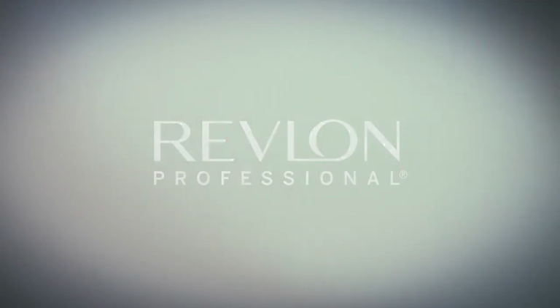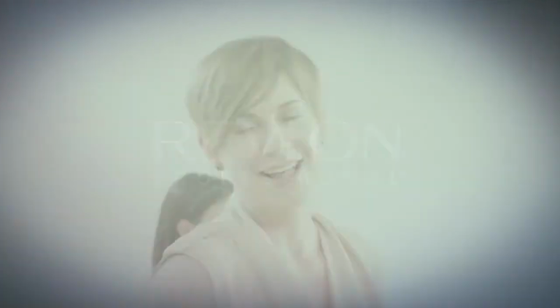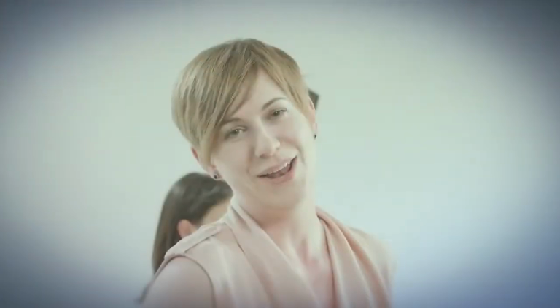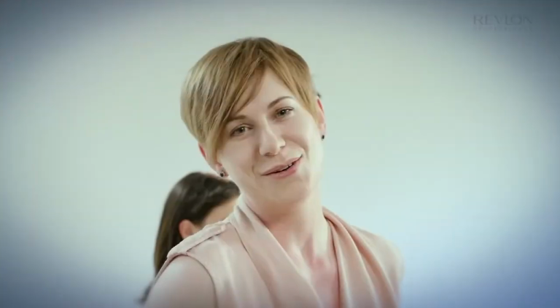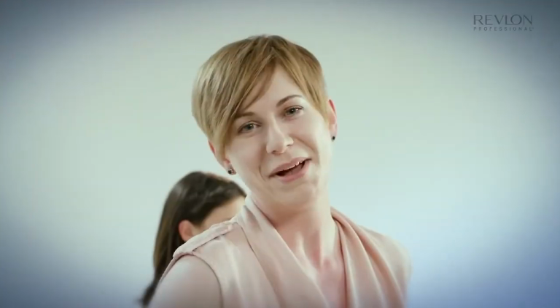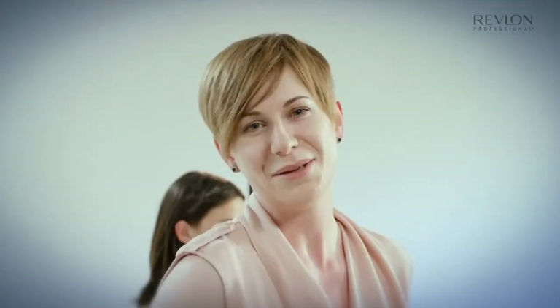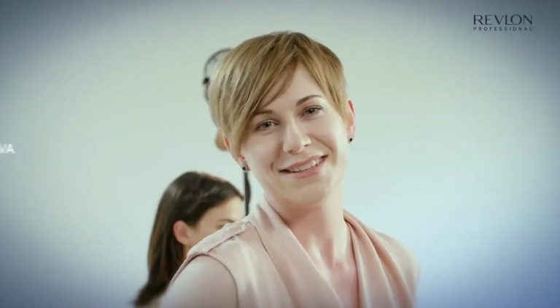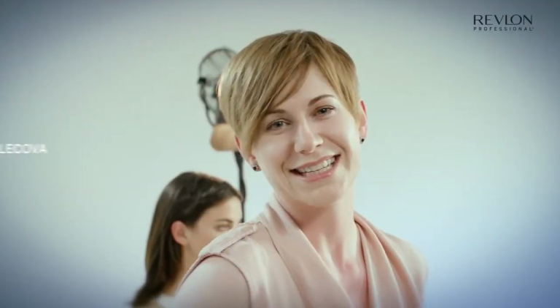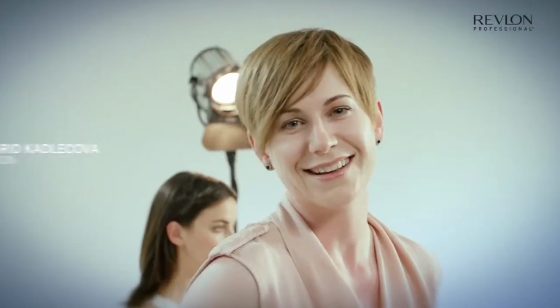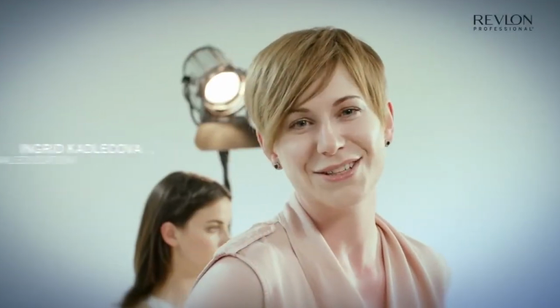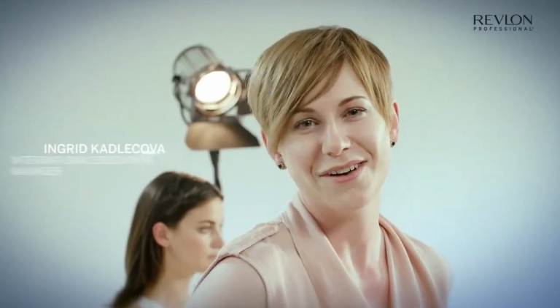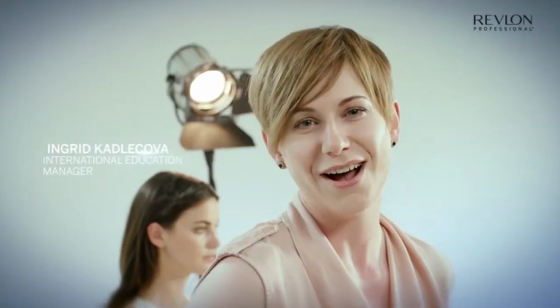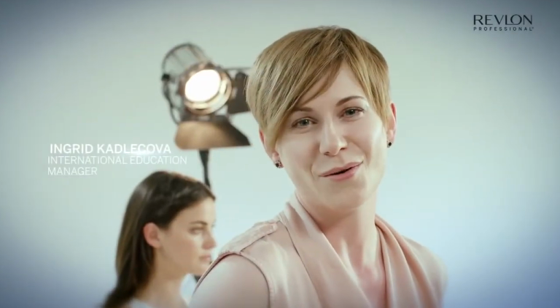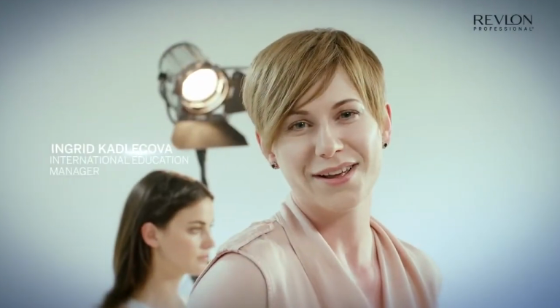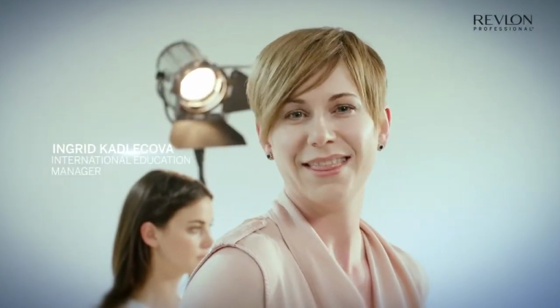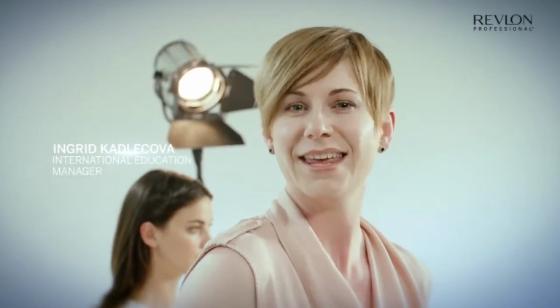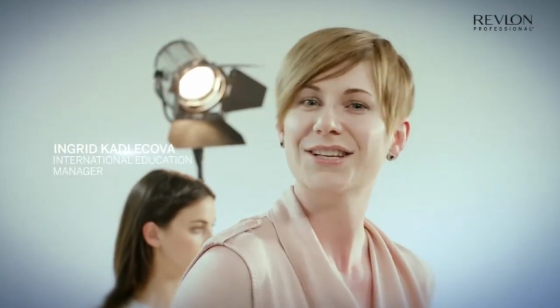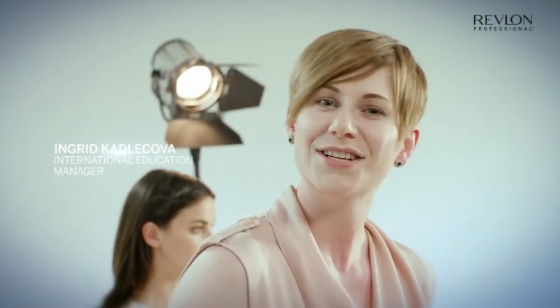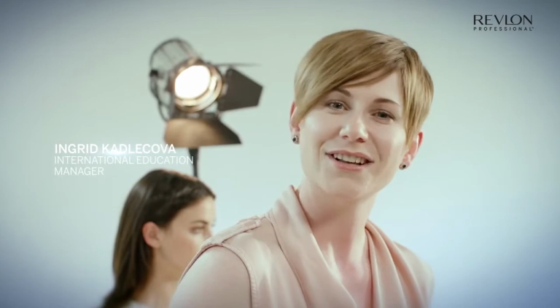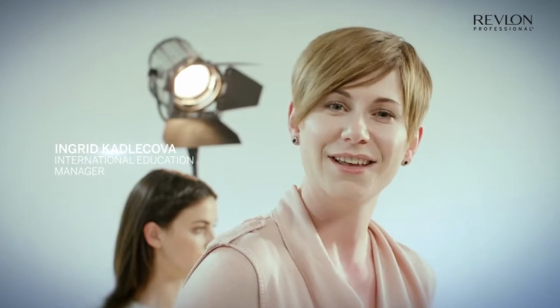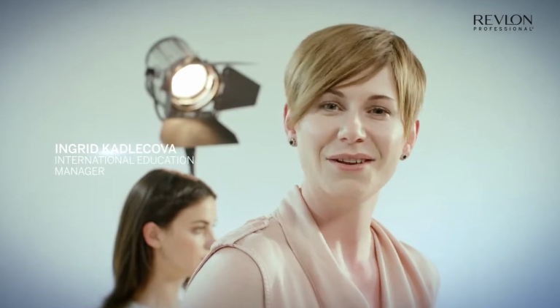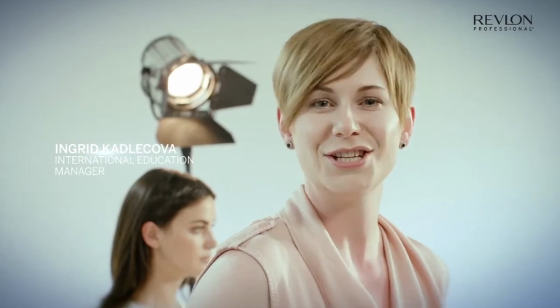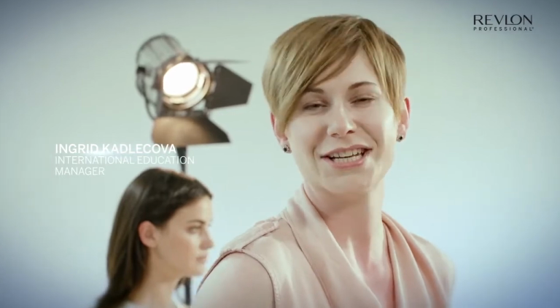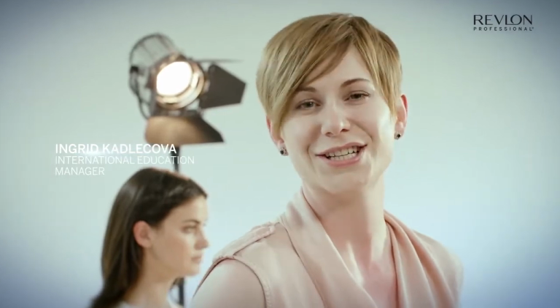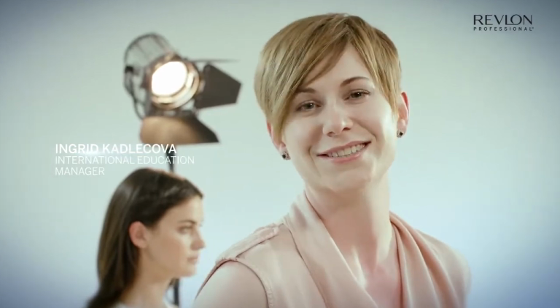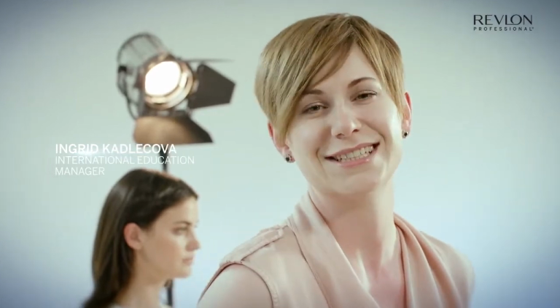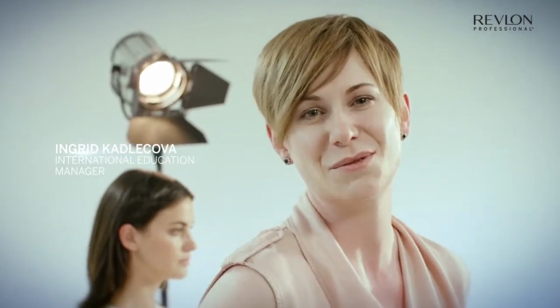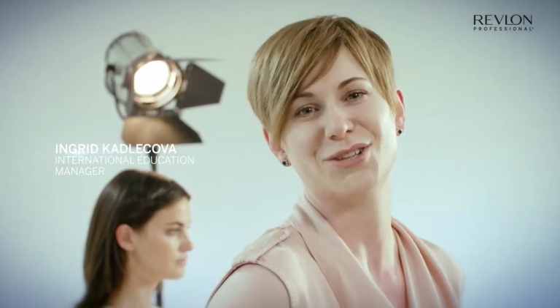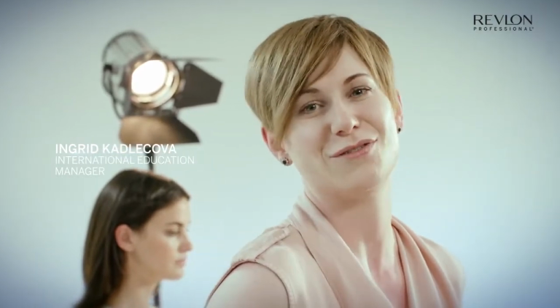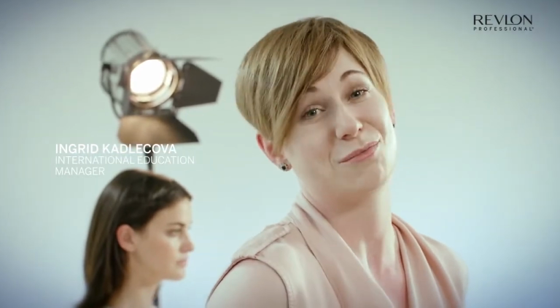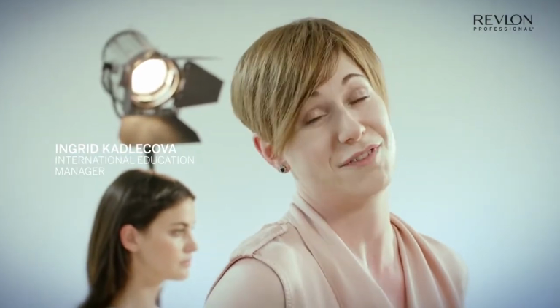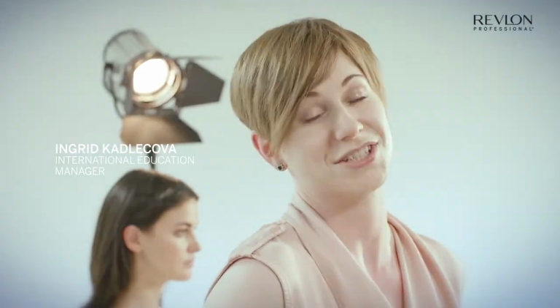Hello, my name is Ingrid Karletsová. I work at the International Education and Artistic Team at Revlon Professional.